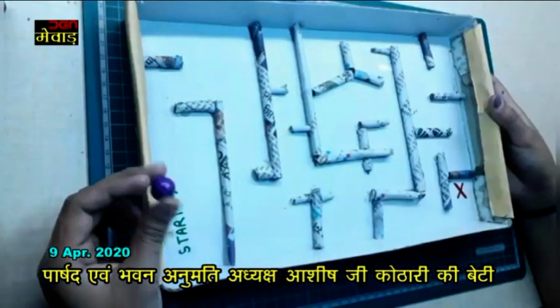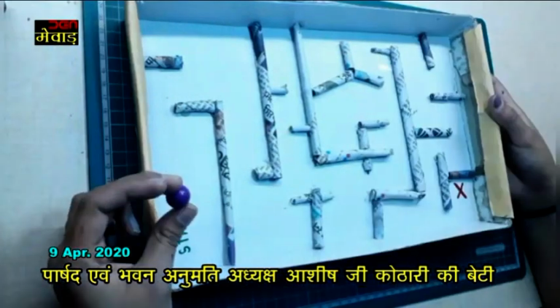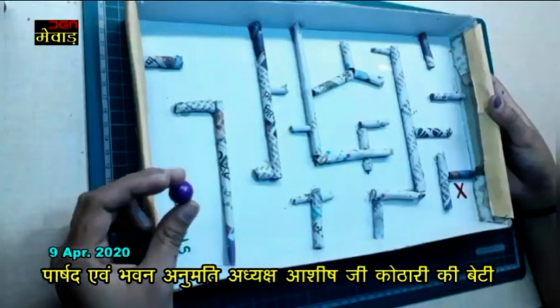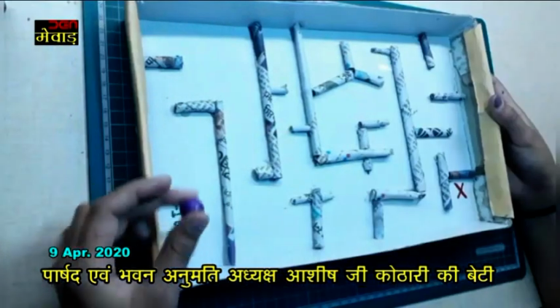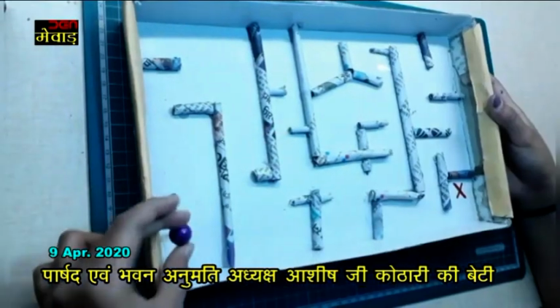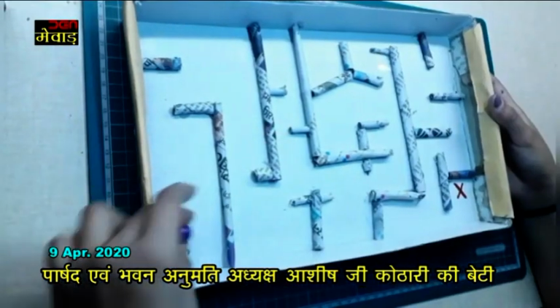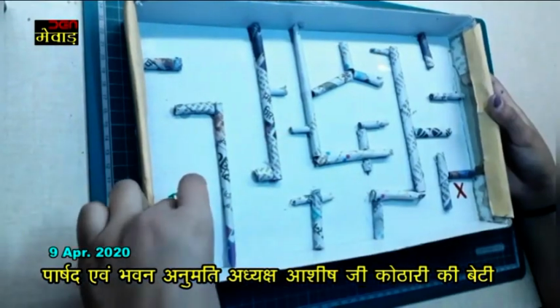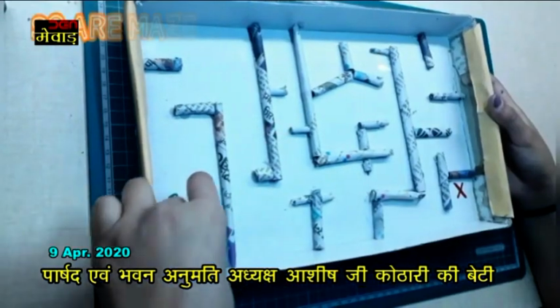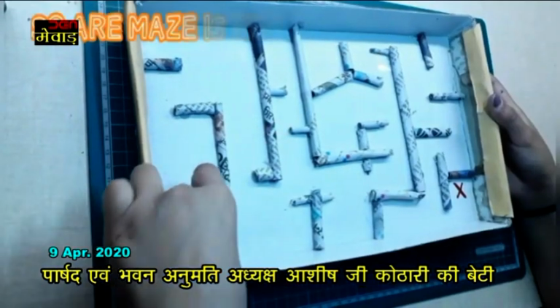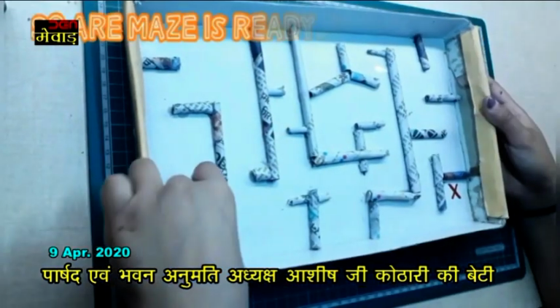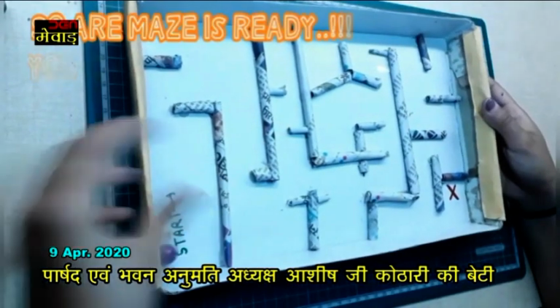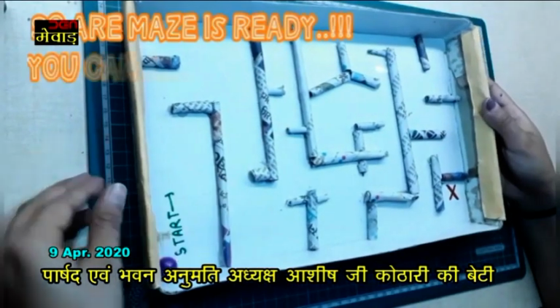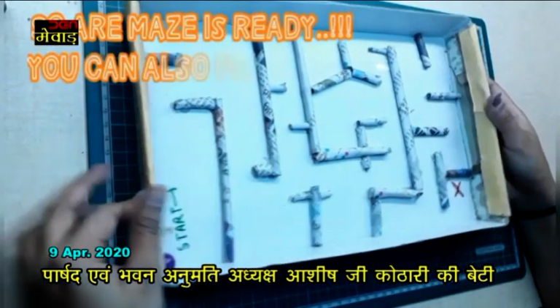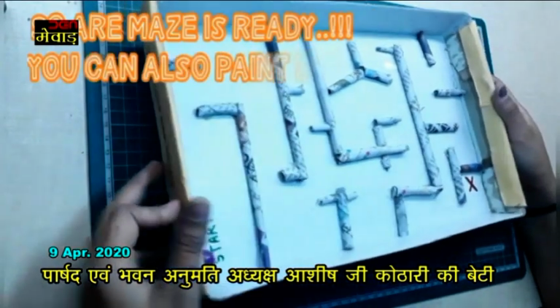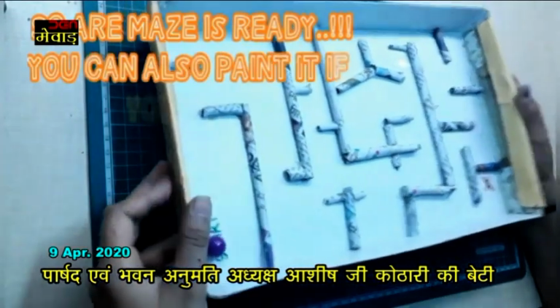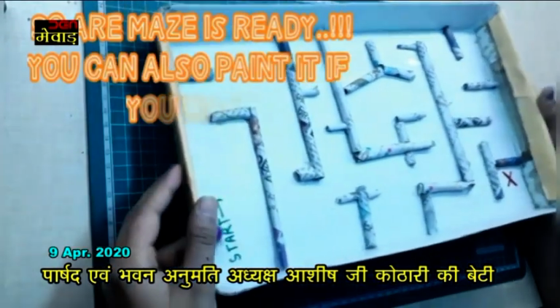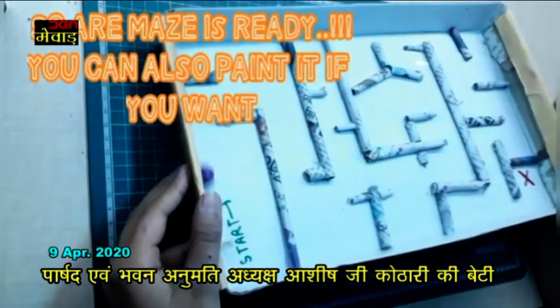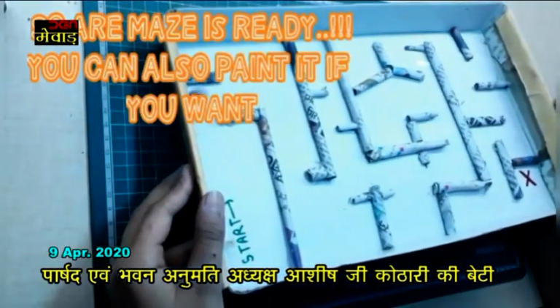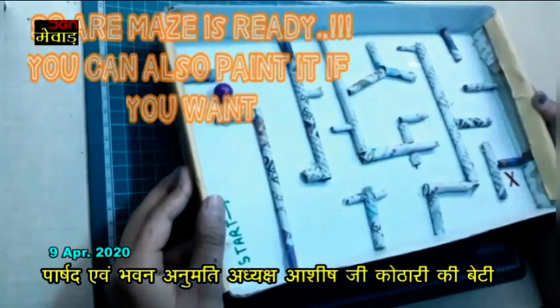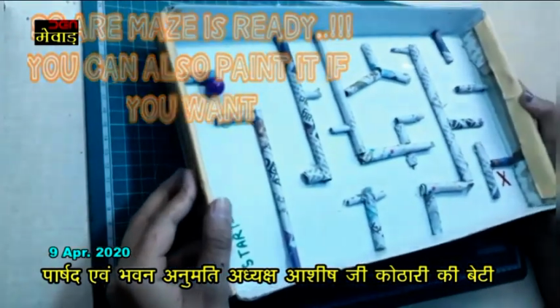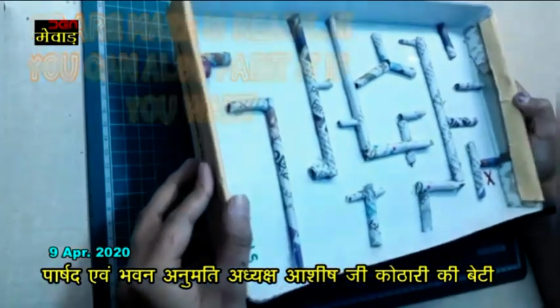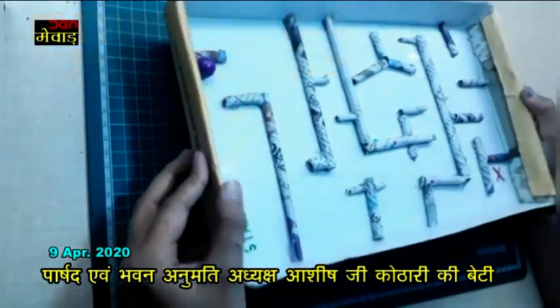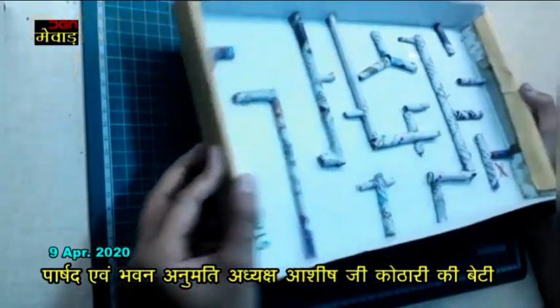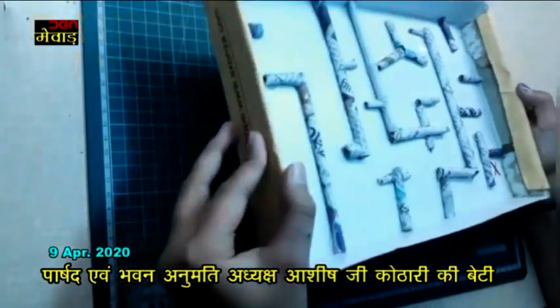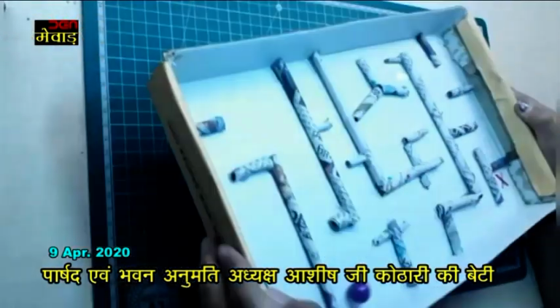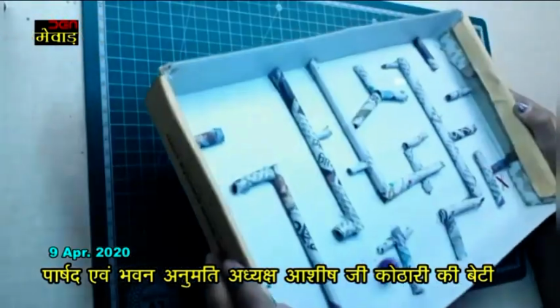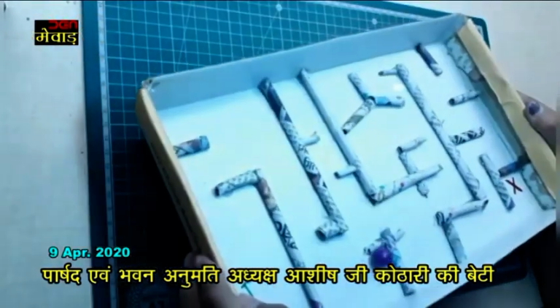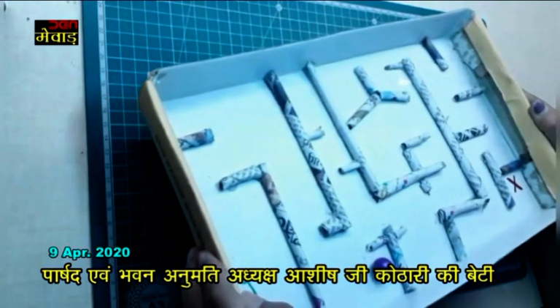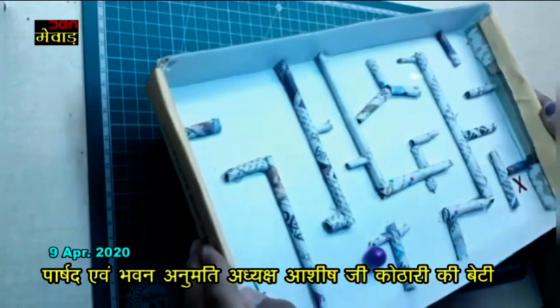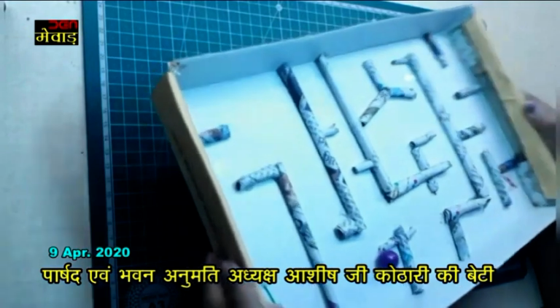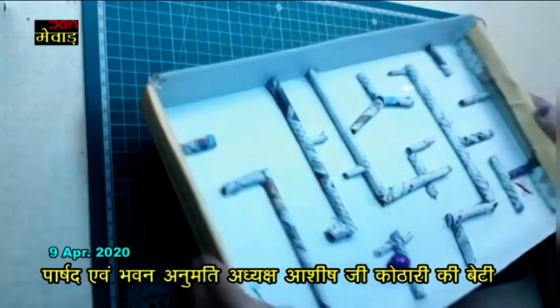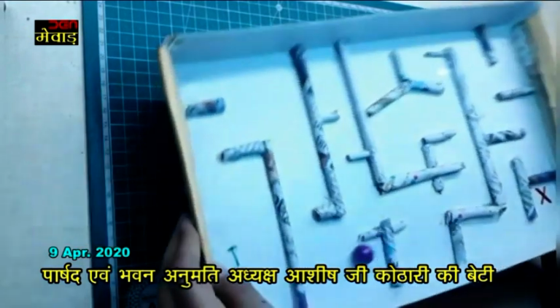Lastly, take a marble ball and you are ready to play. You can also paint it if you want.